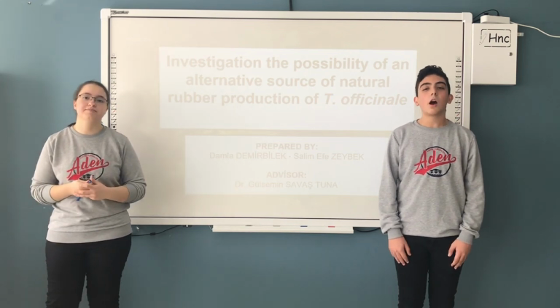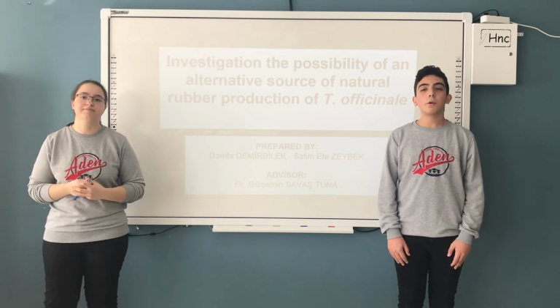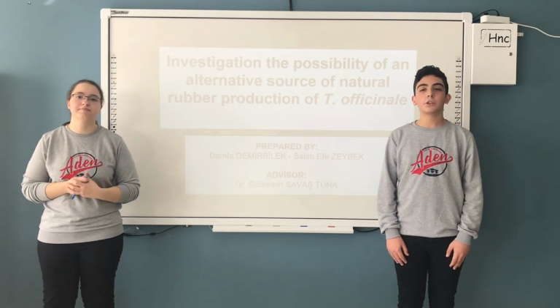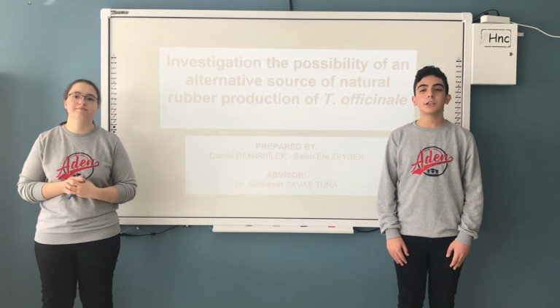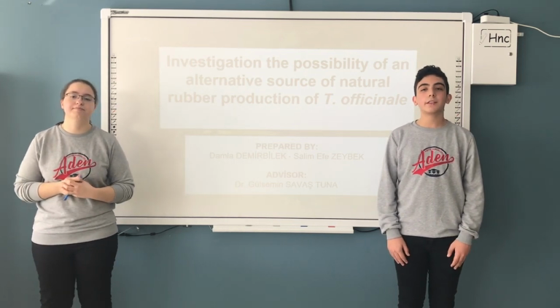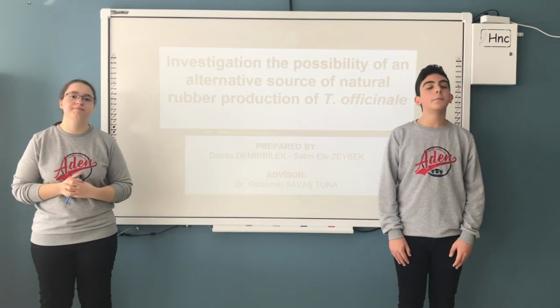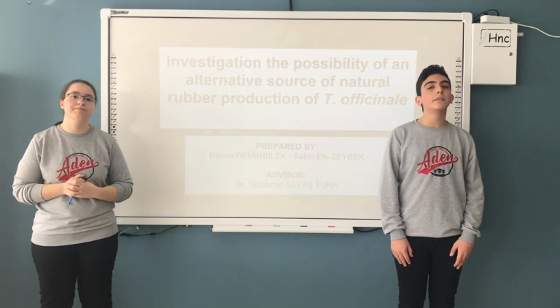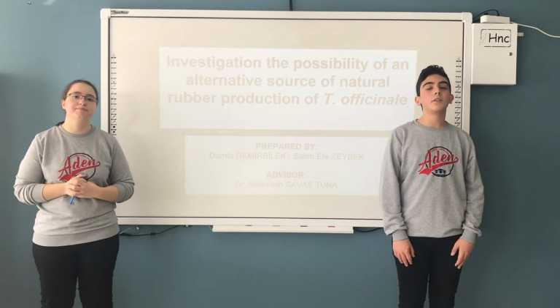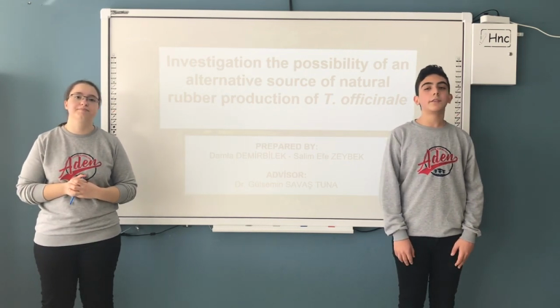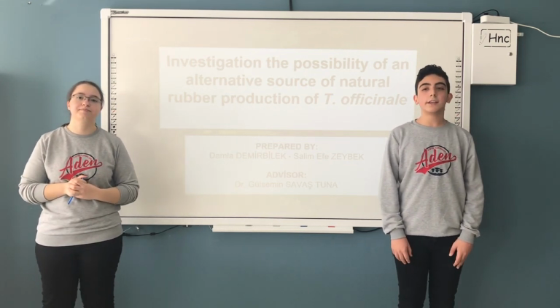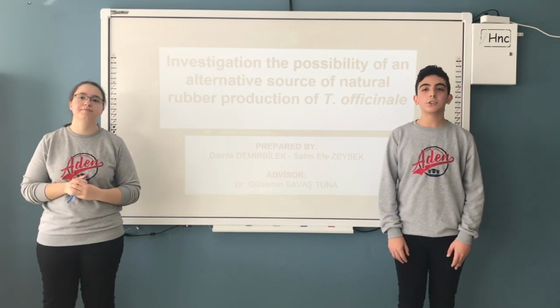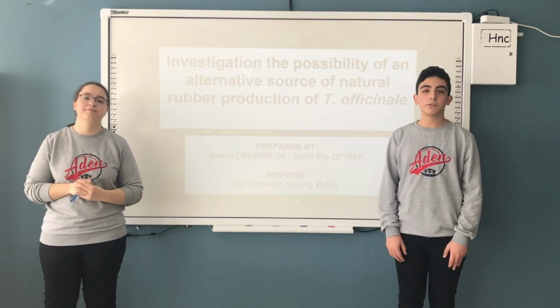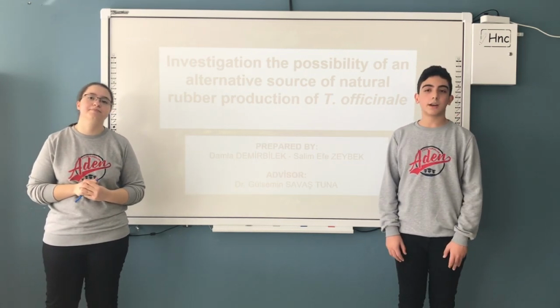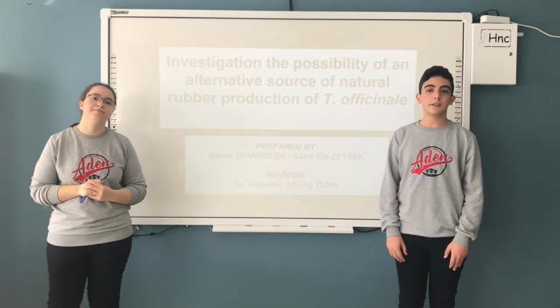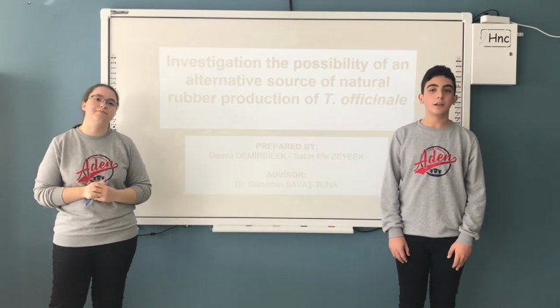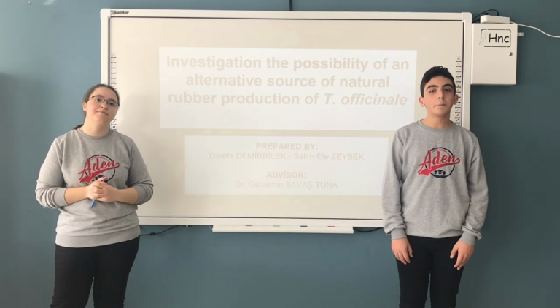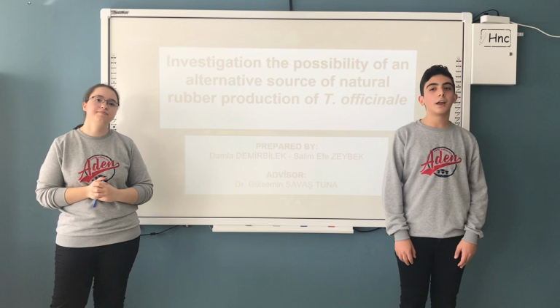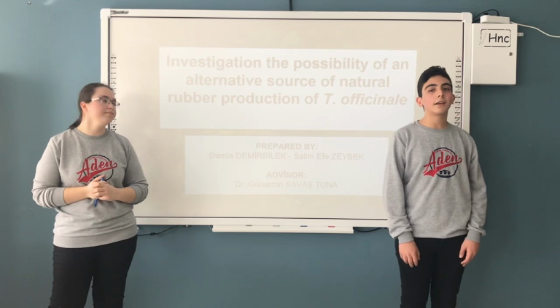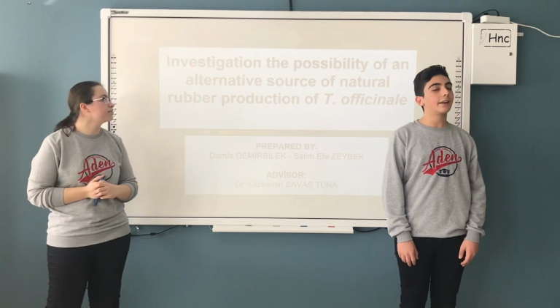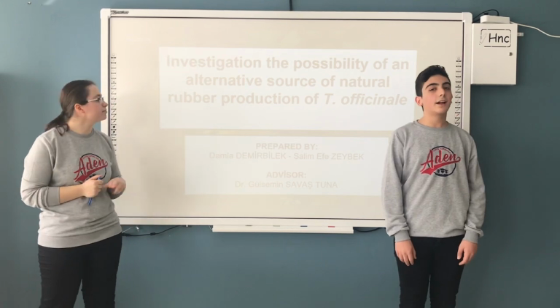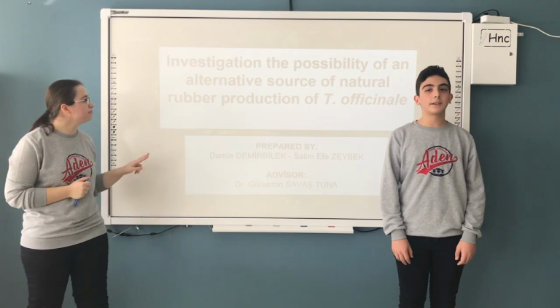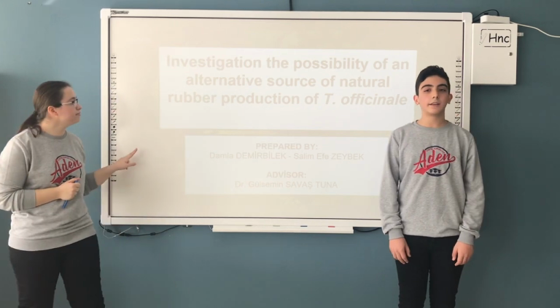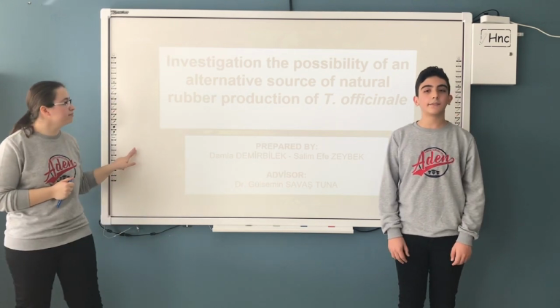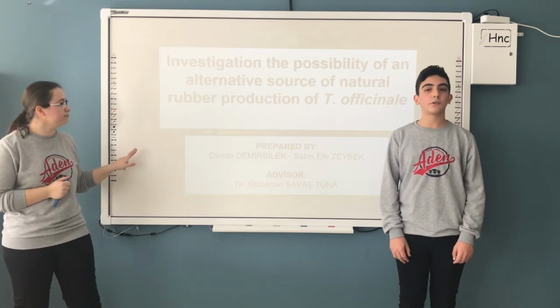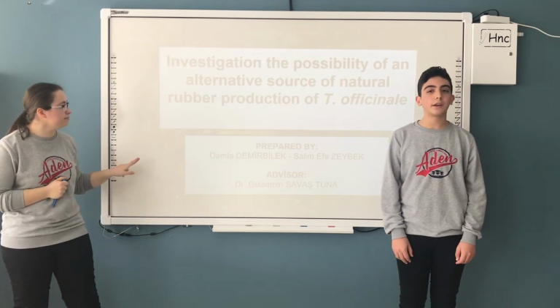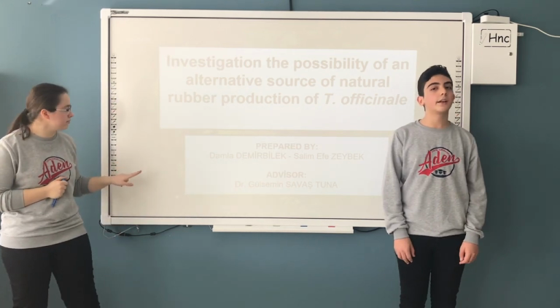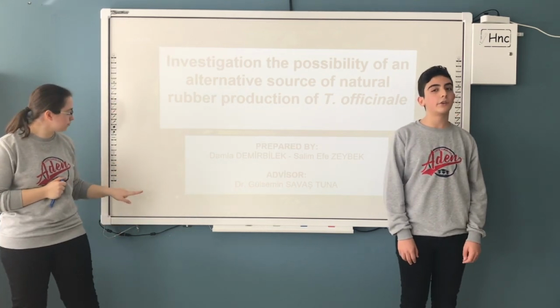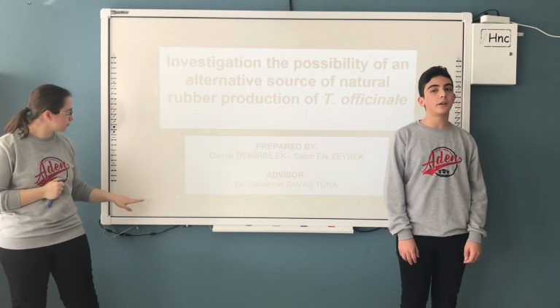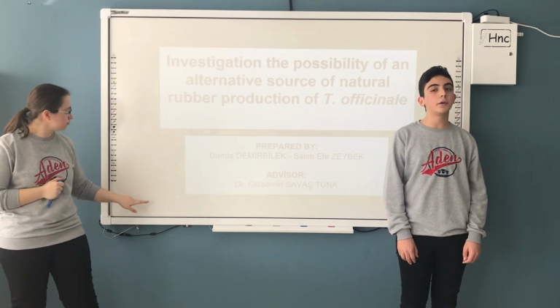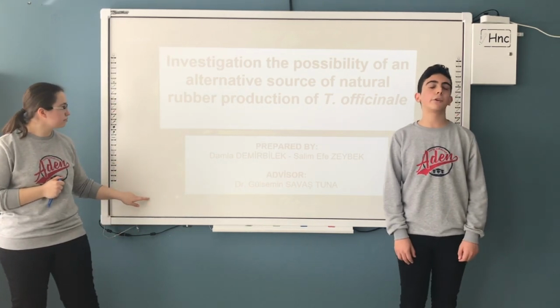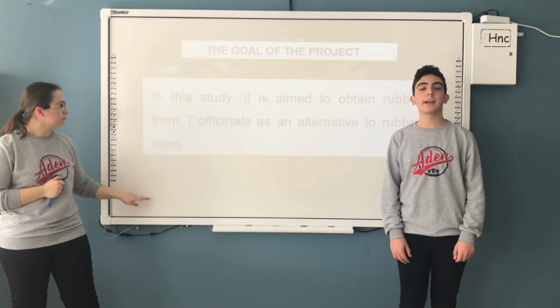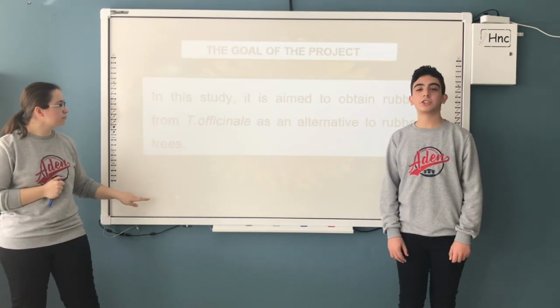Our project name is Investigation of Dandelion Plant as an Alternative Source for Natural Rubber Production.